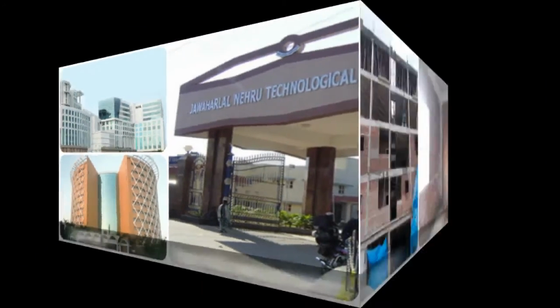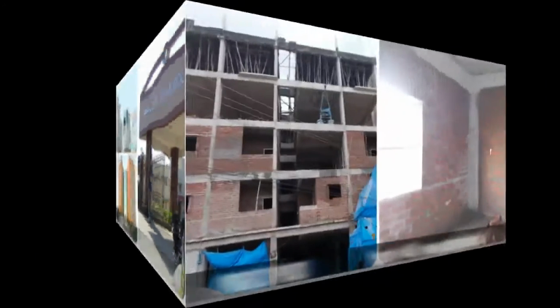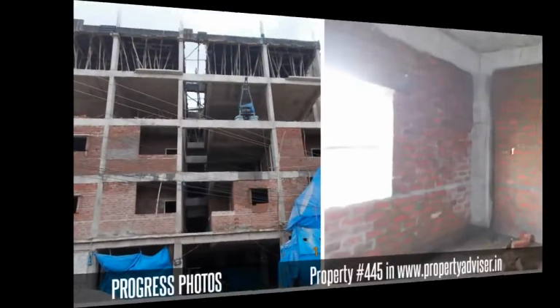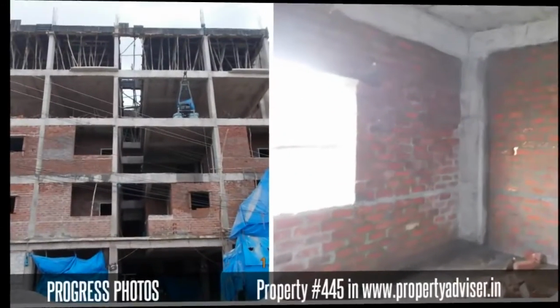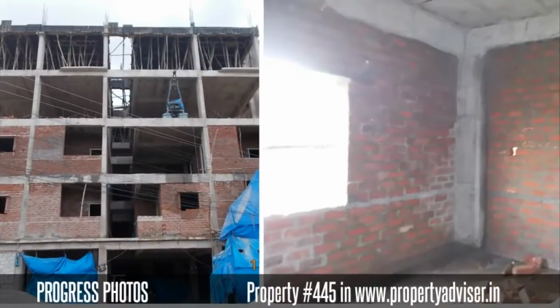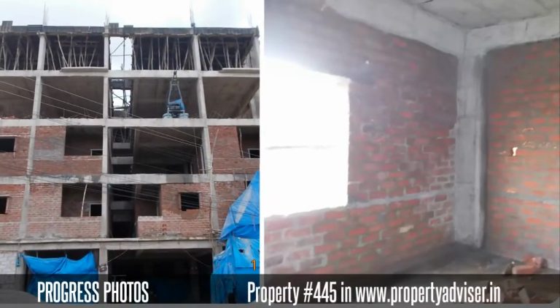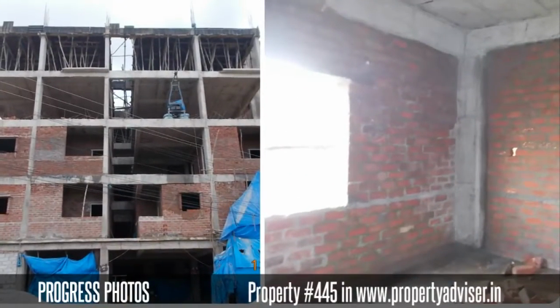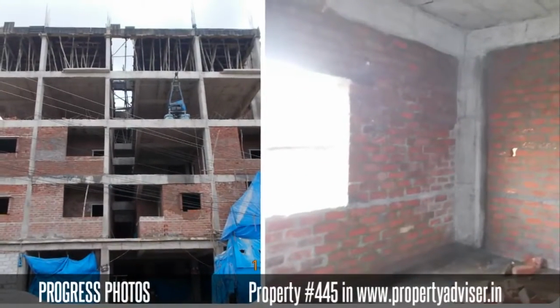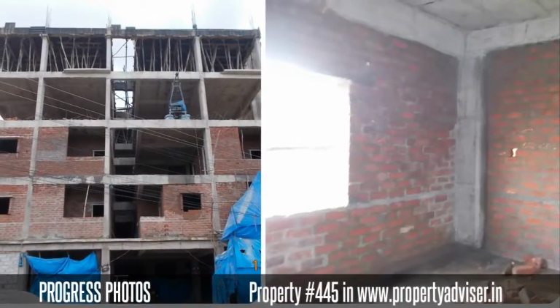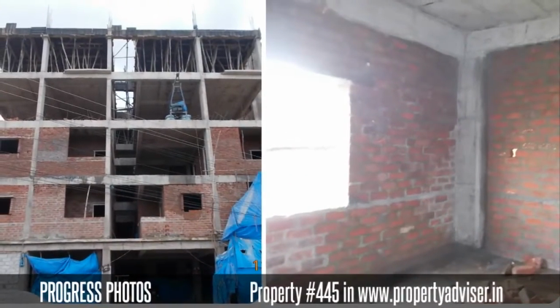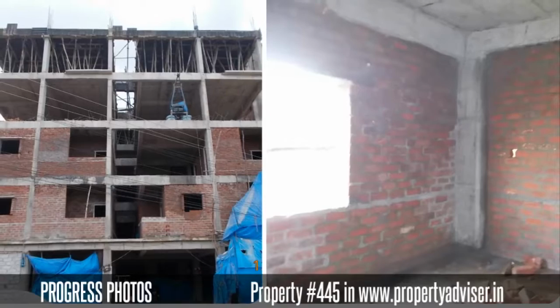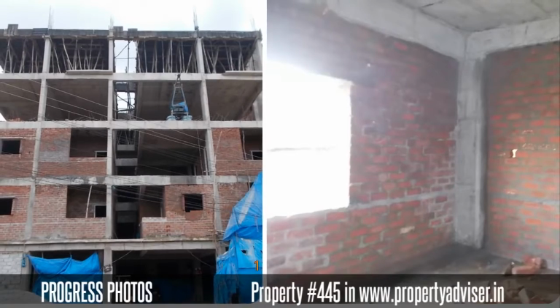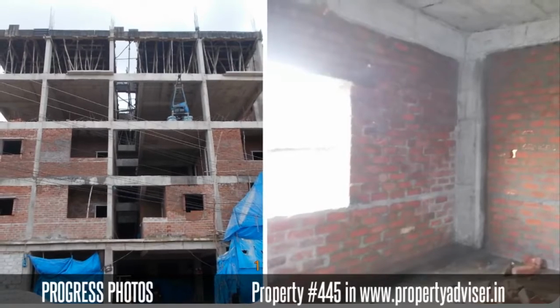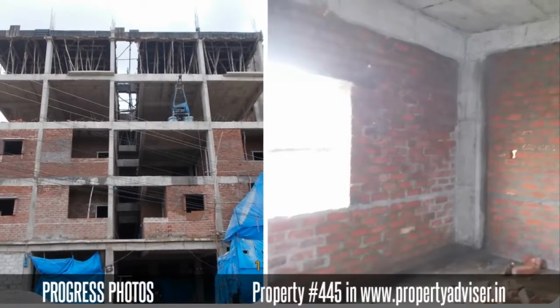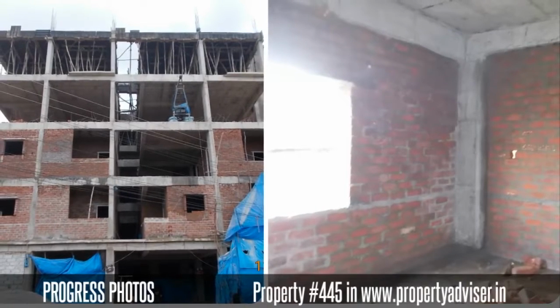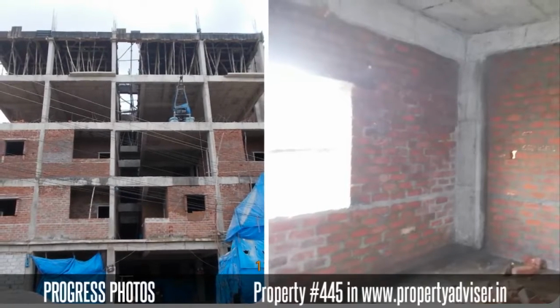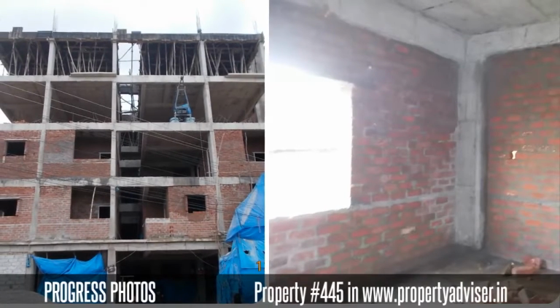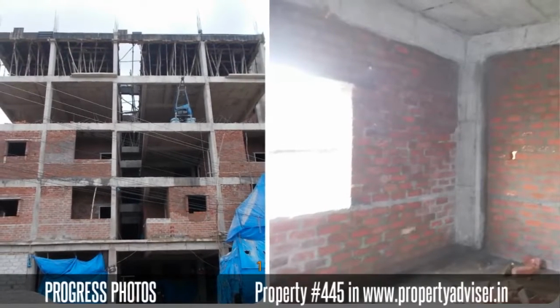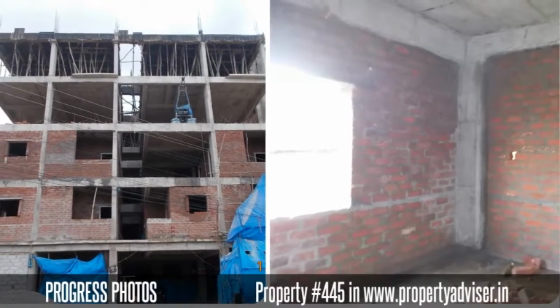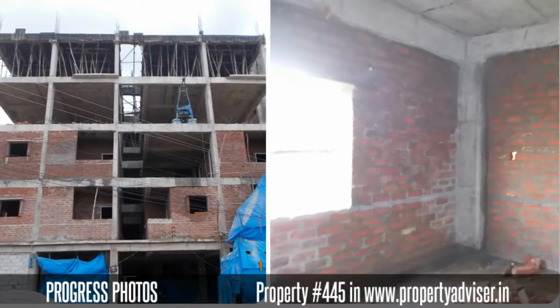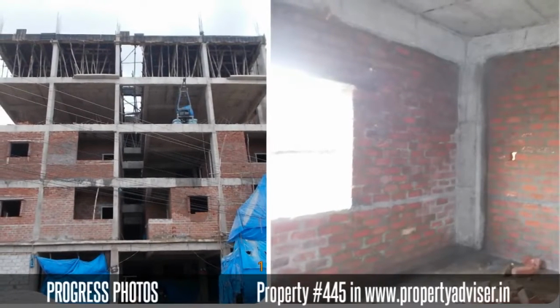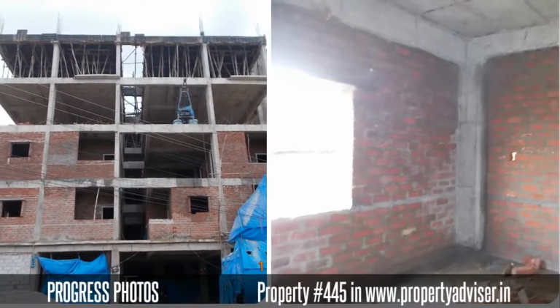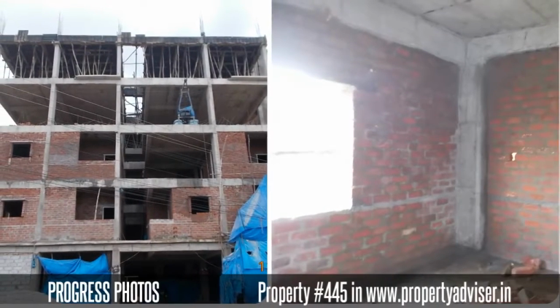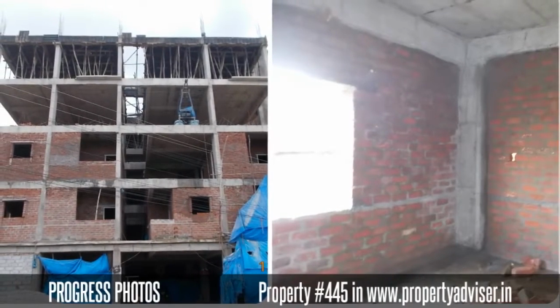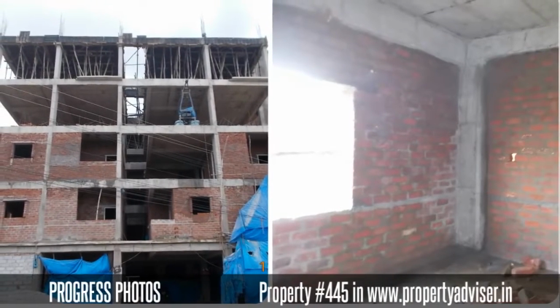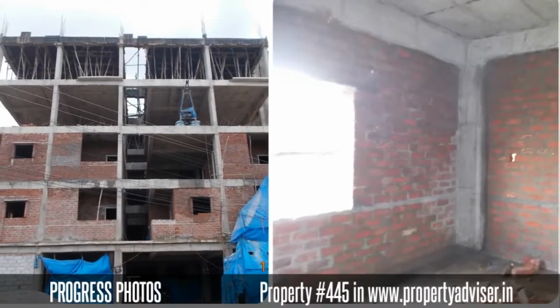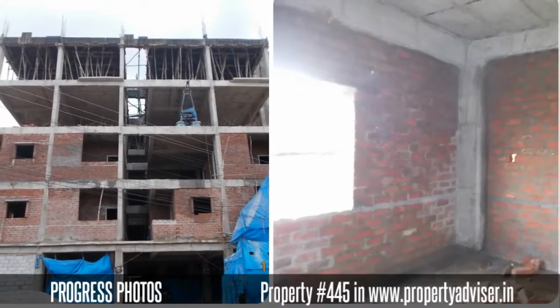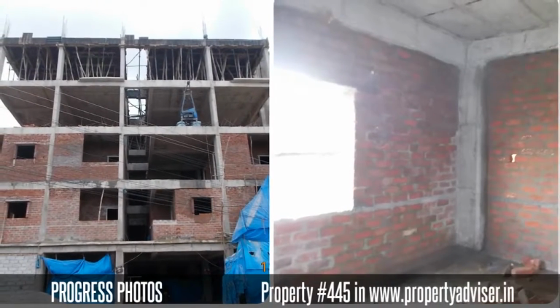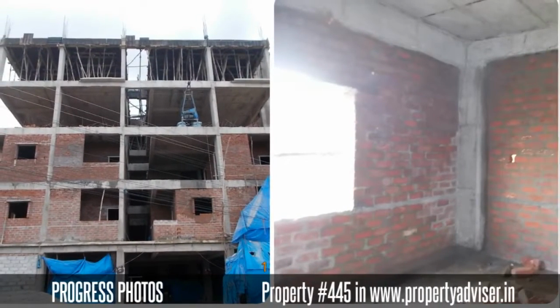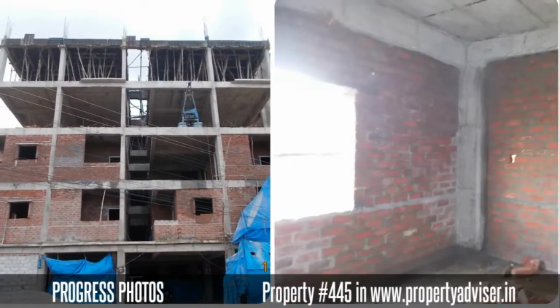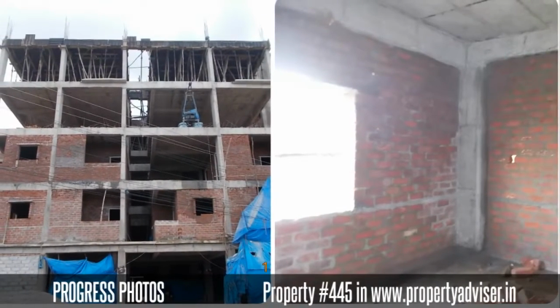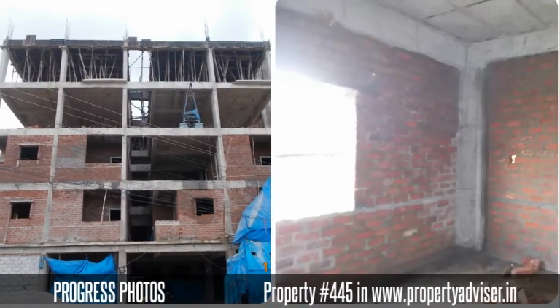The Property Advisor expert team verifies and collects the construction photos and availability information.